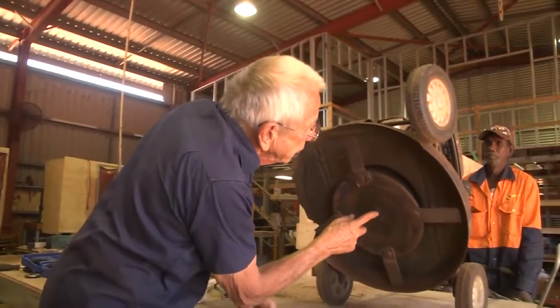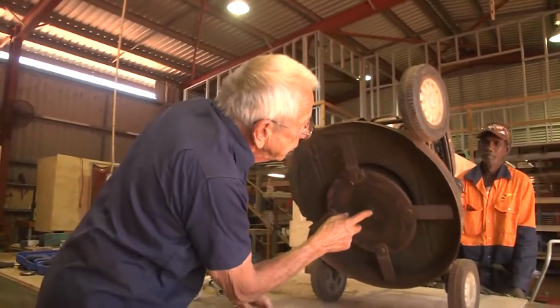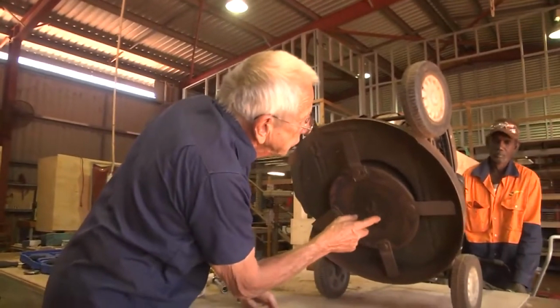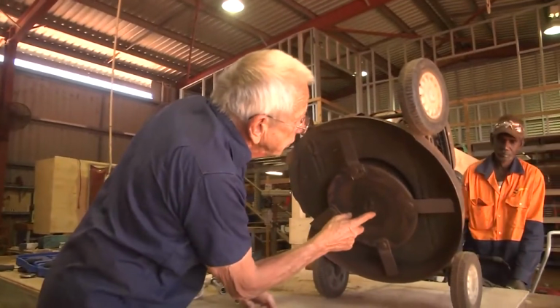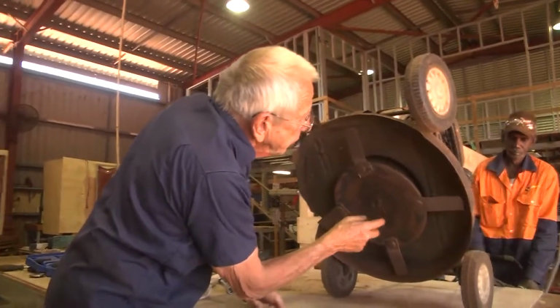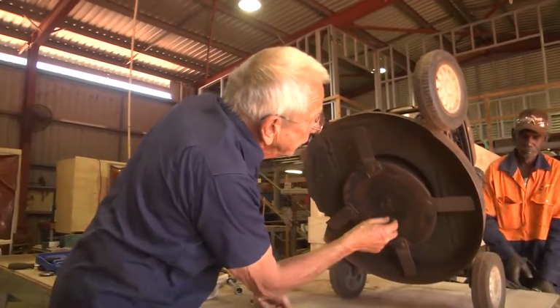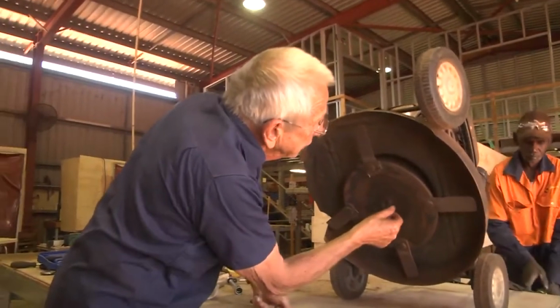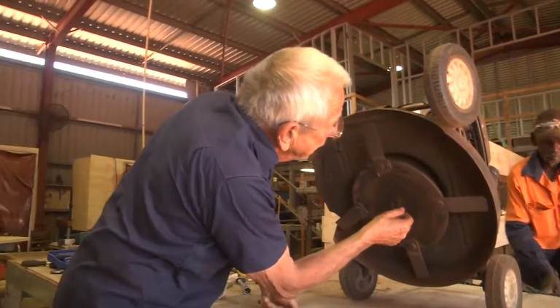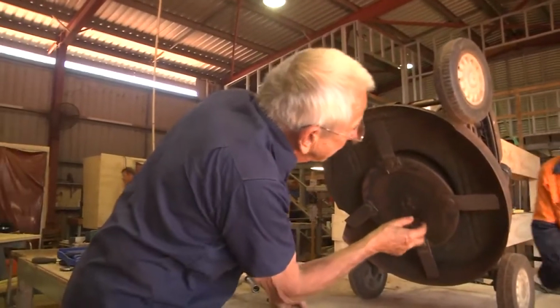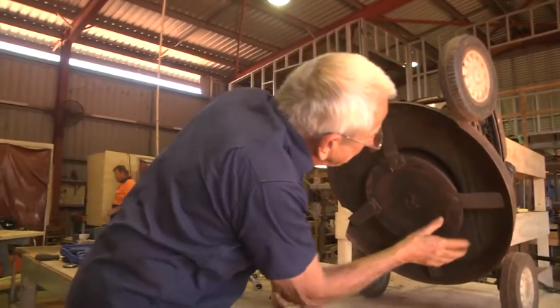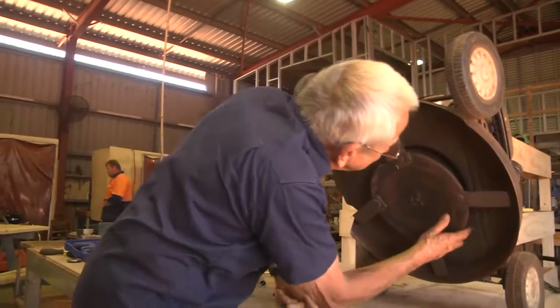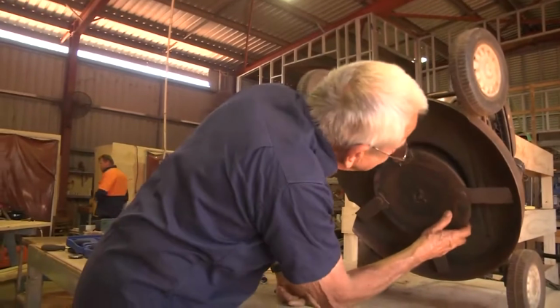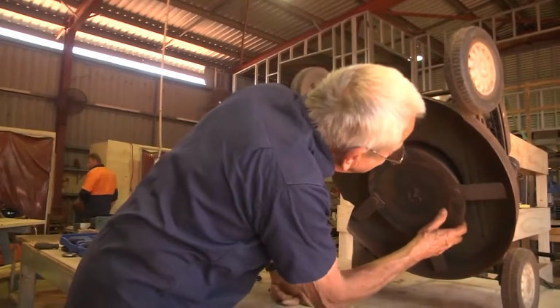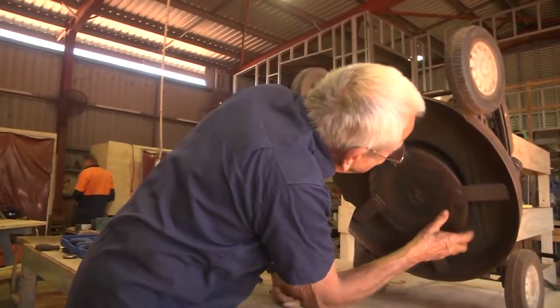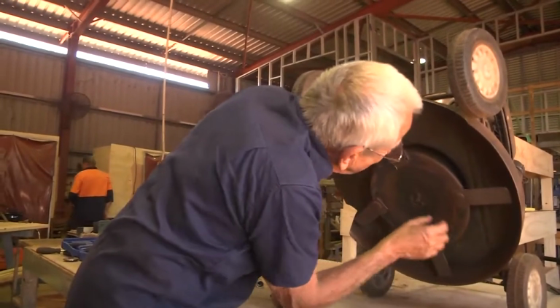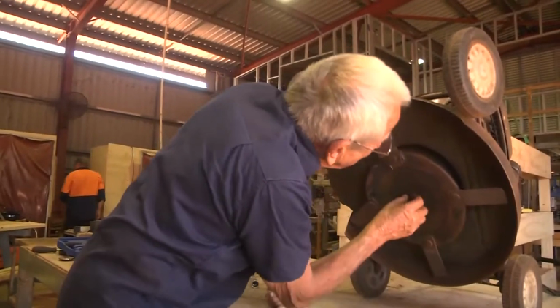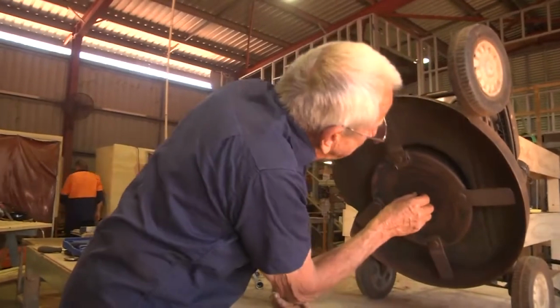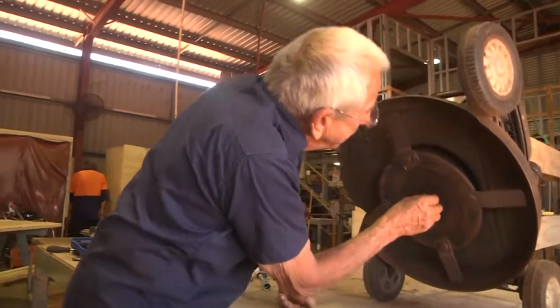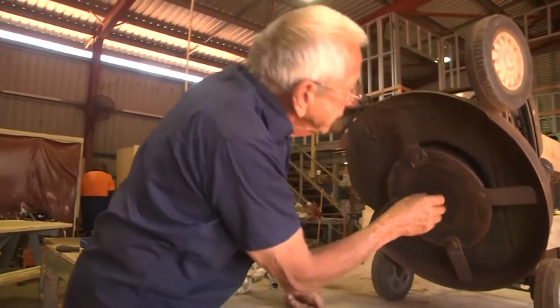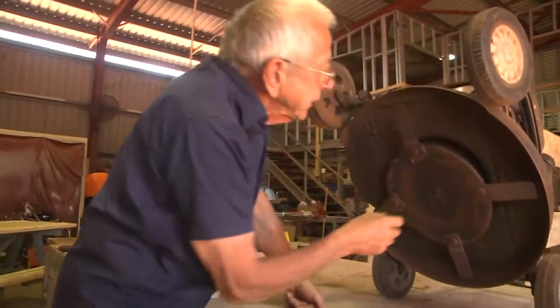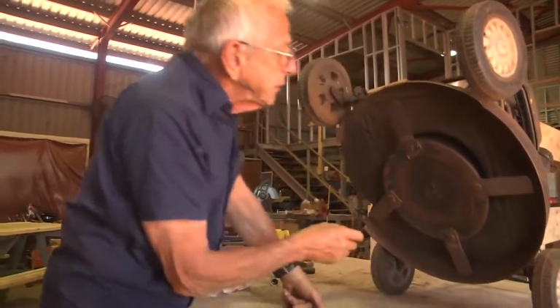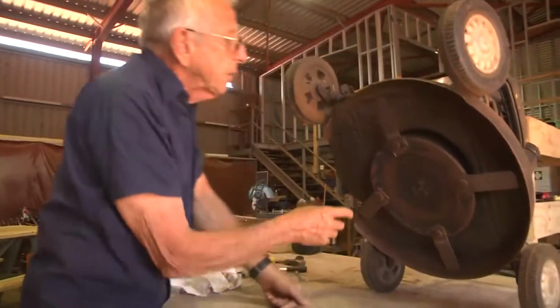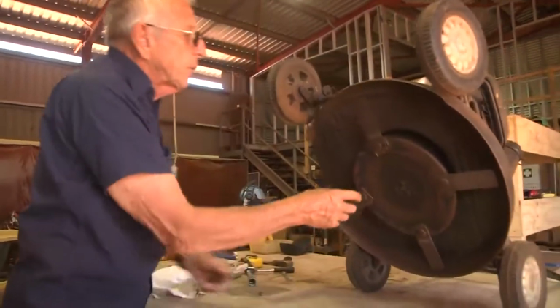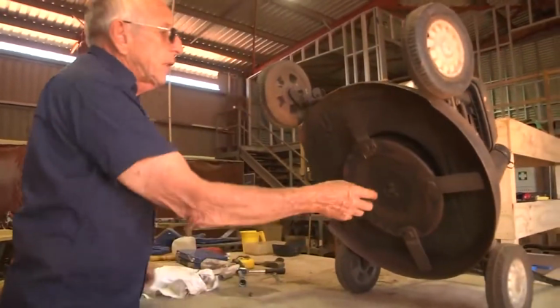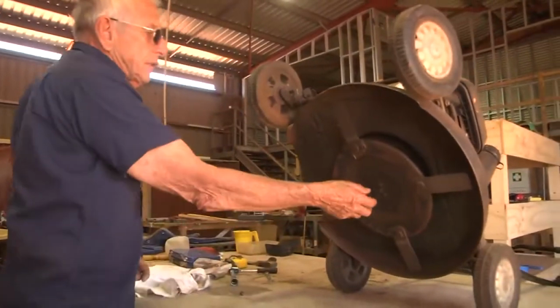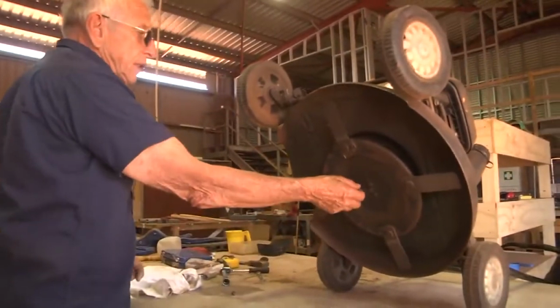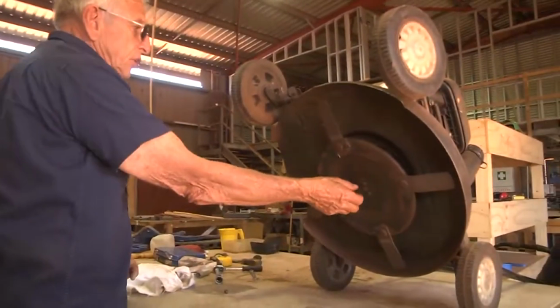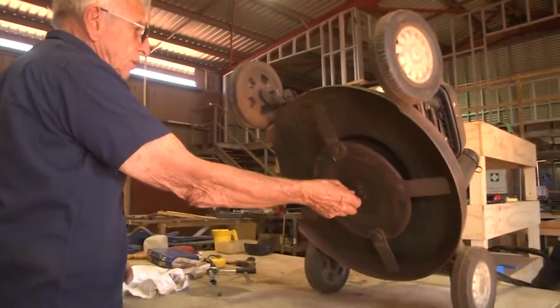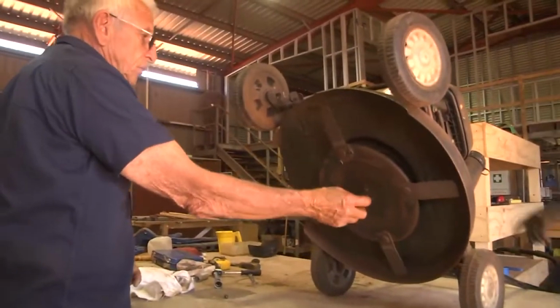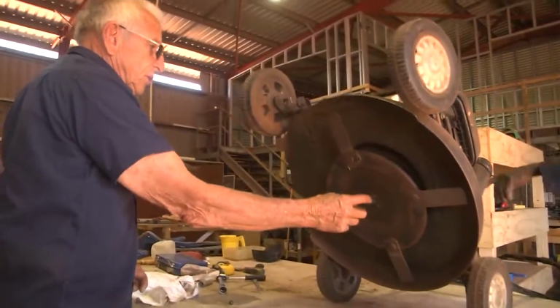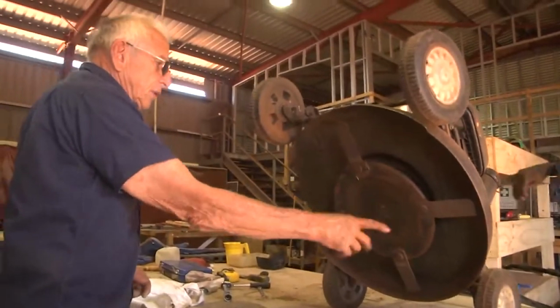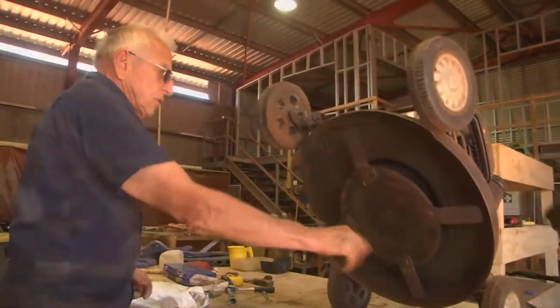It looks like we might need about a number 10 socket. Does somebody want to get a 10 socket? Yeah, 10 socket.